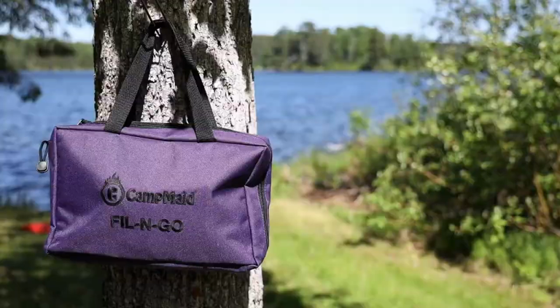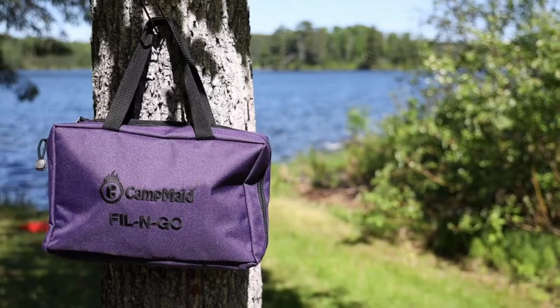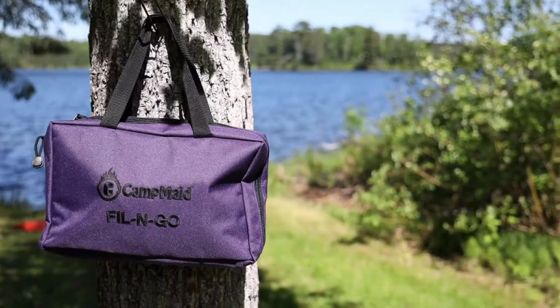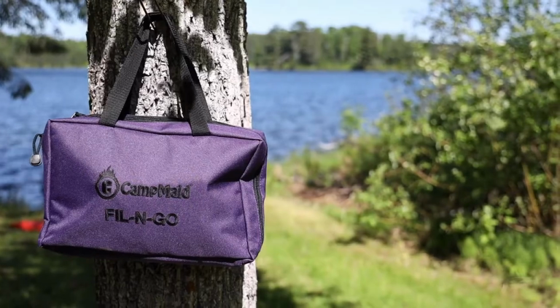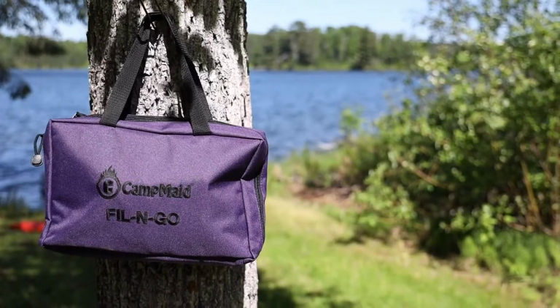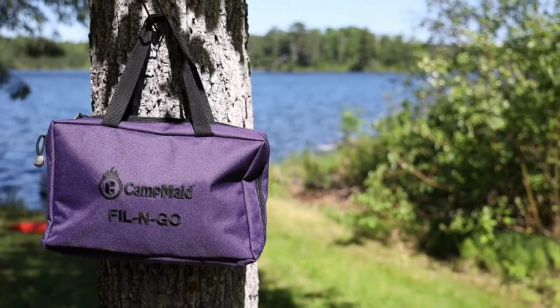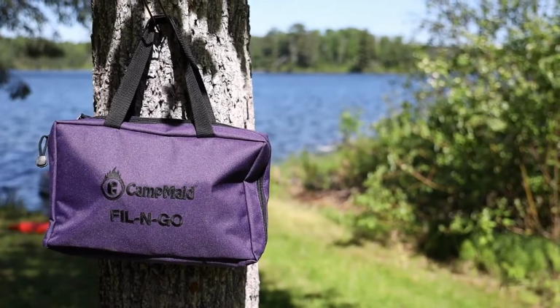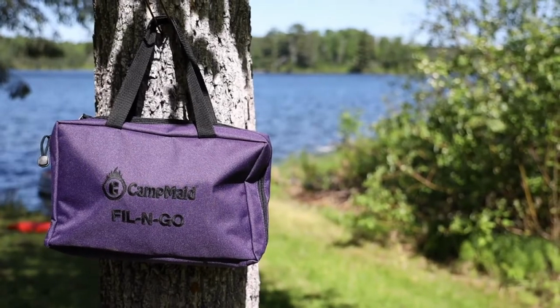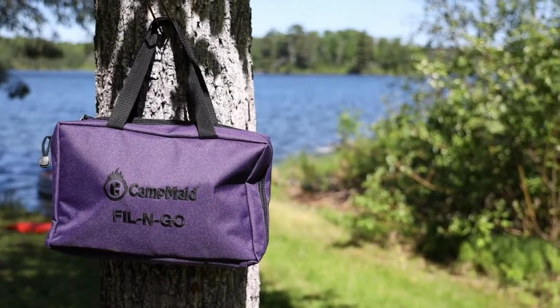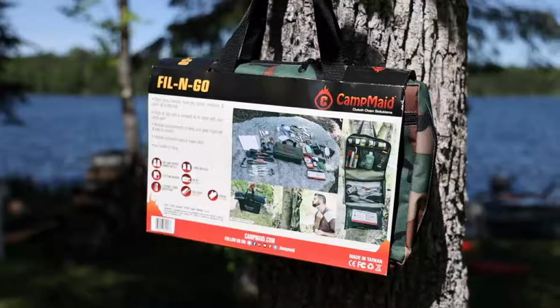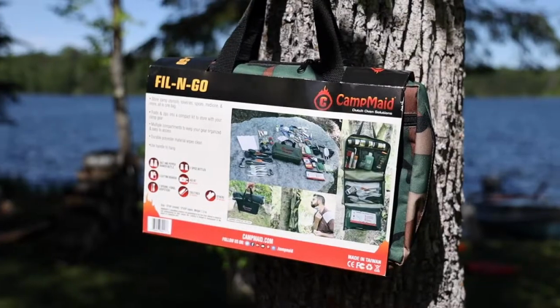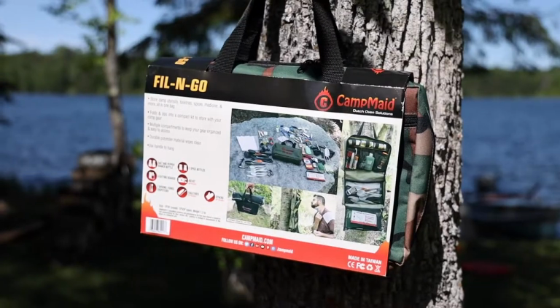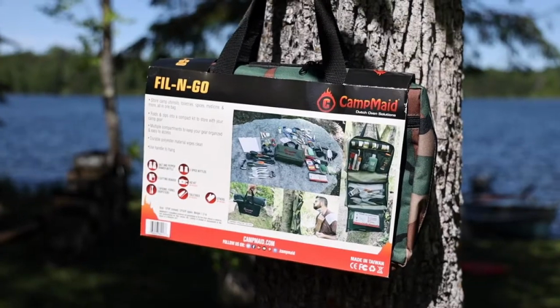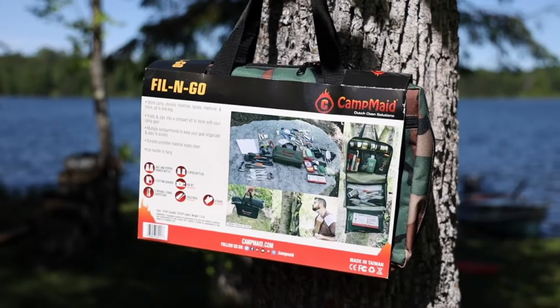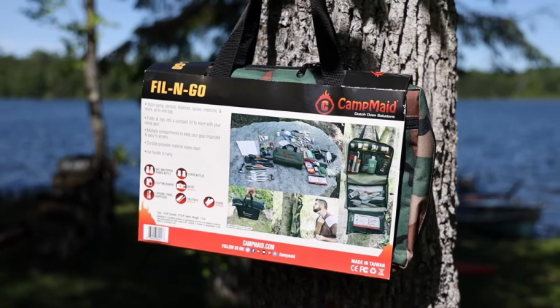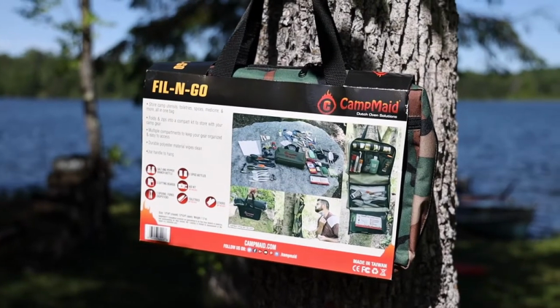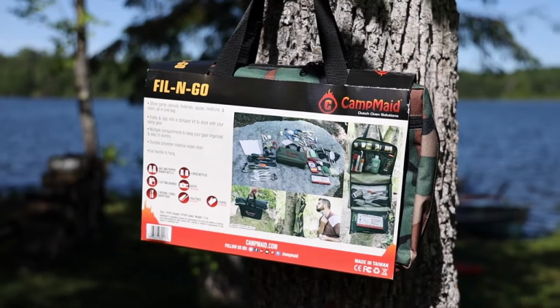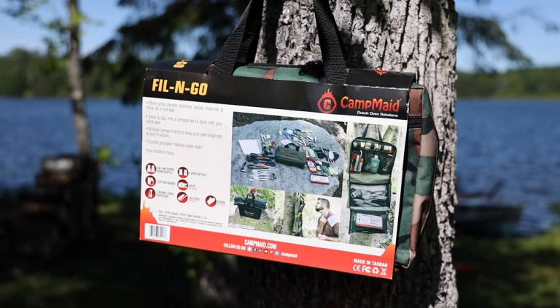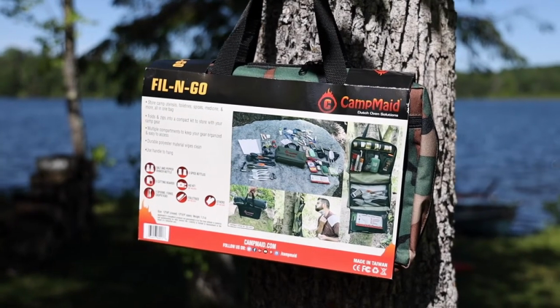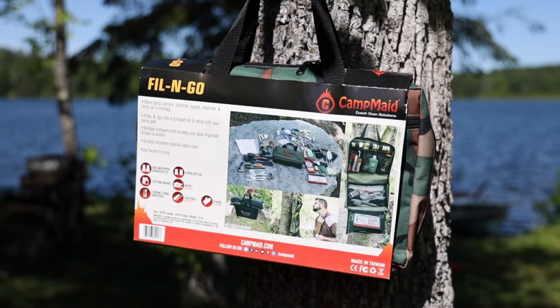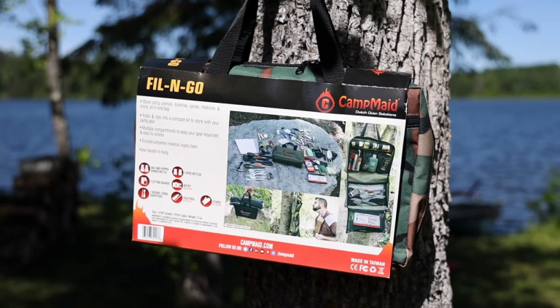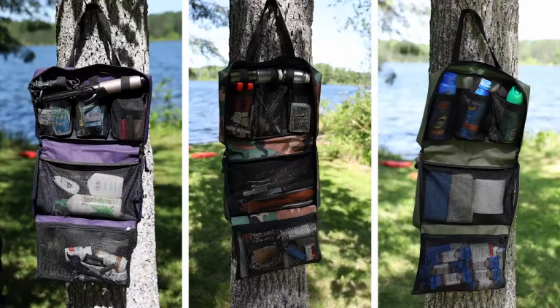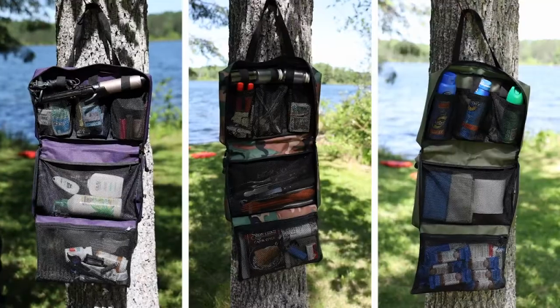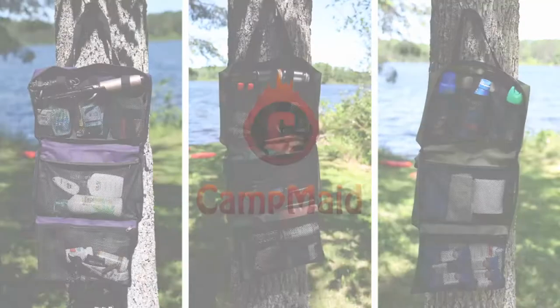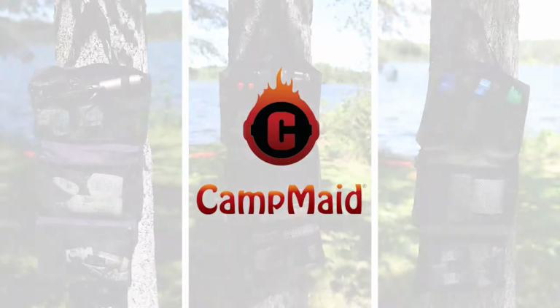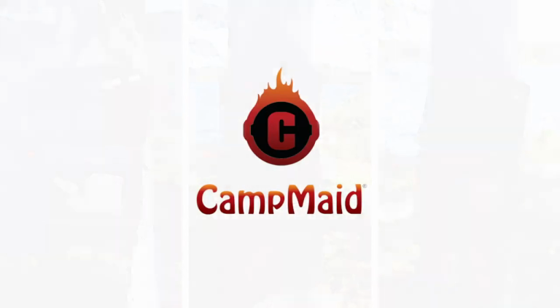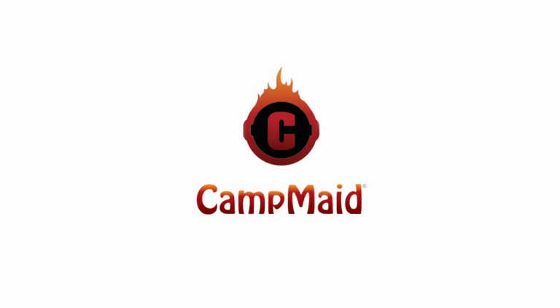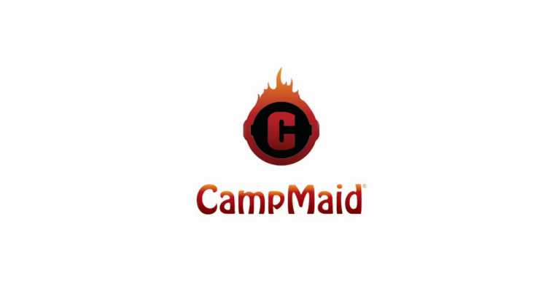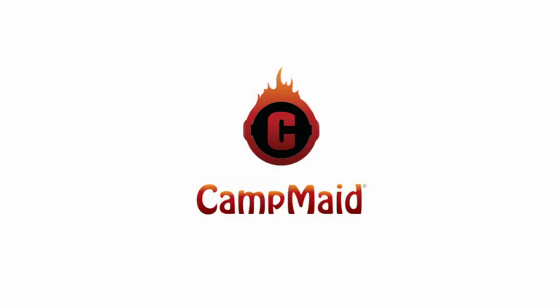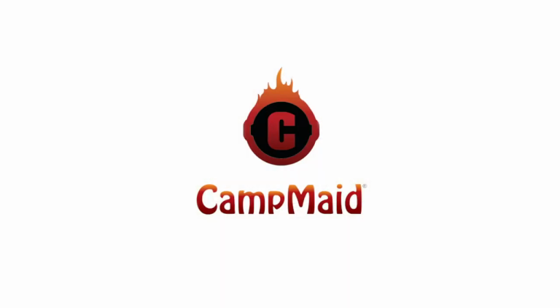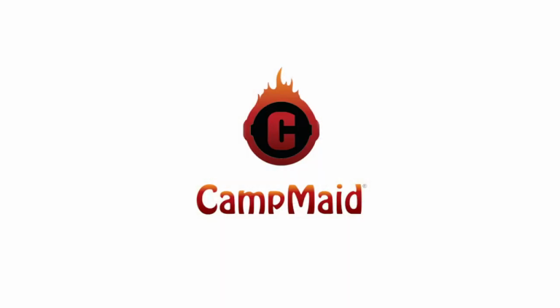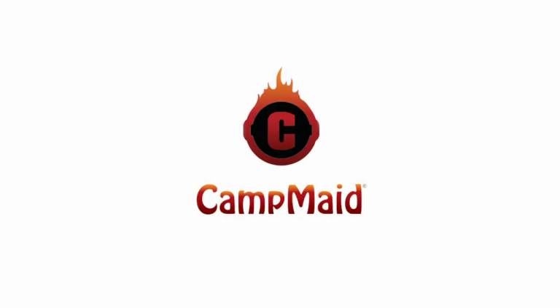The Camp Maid Fill & Go, the best place for your camping essentials. Find yours at campmaid.com.